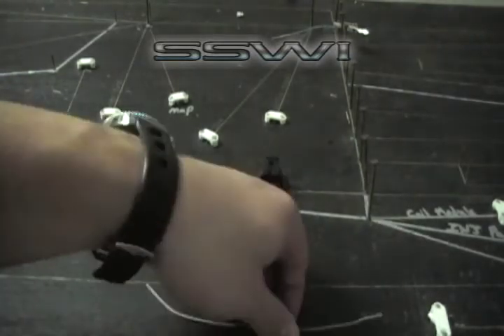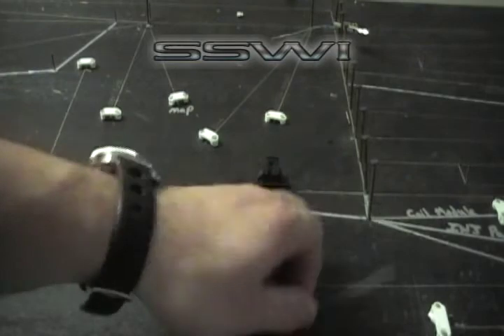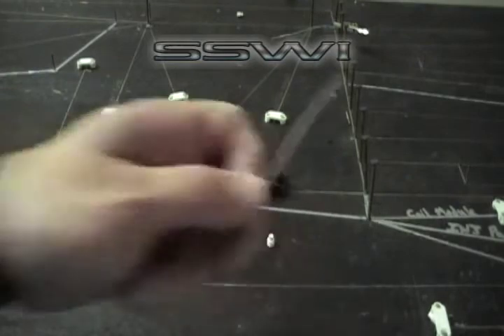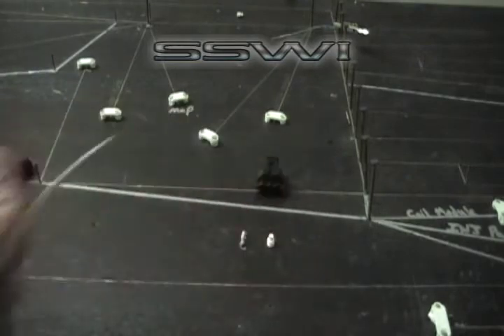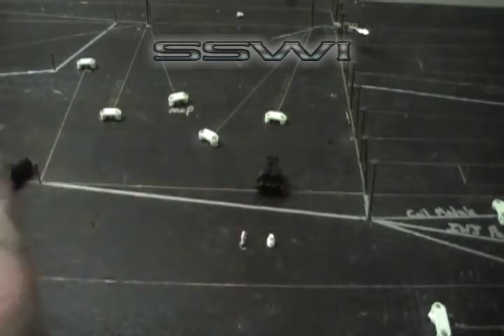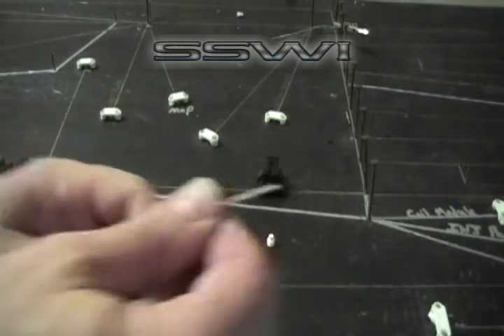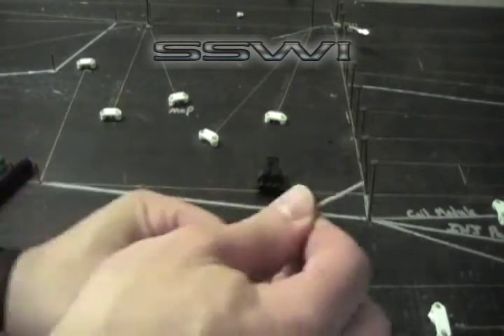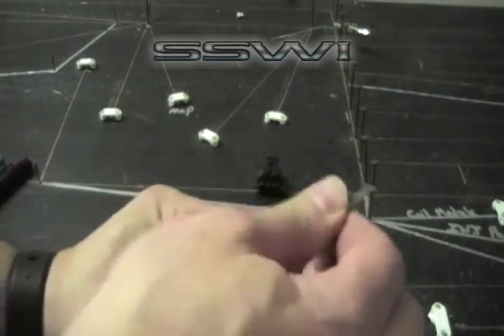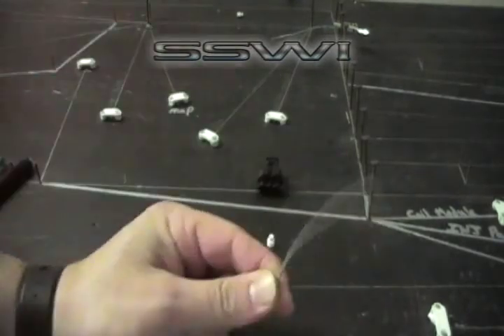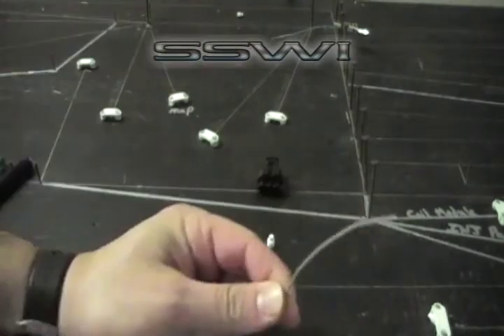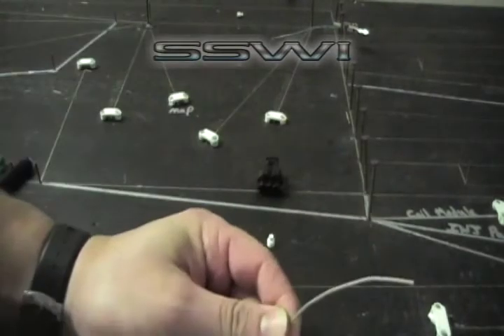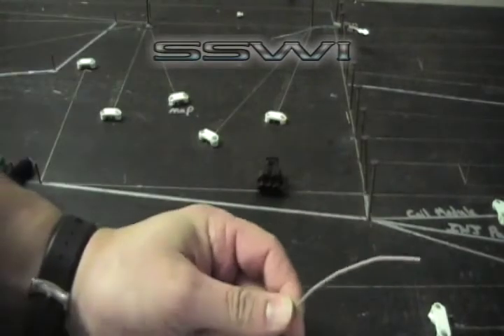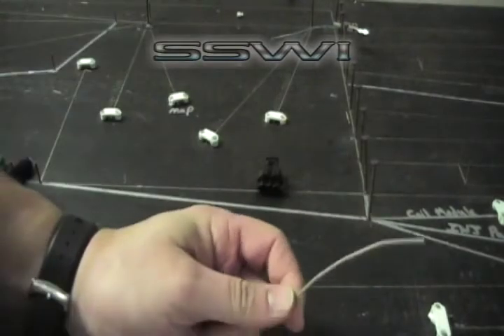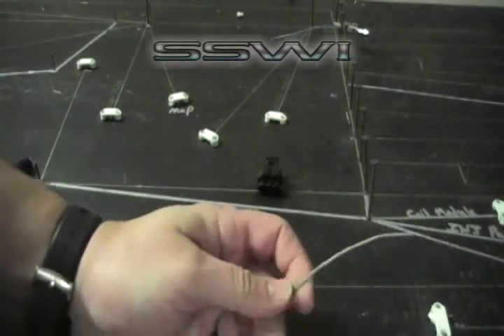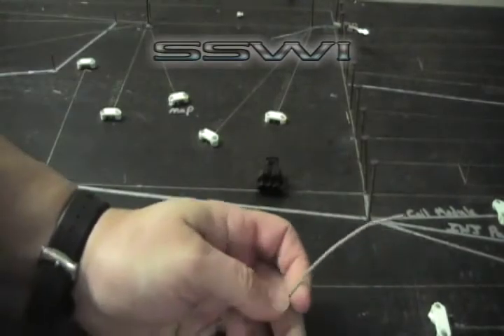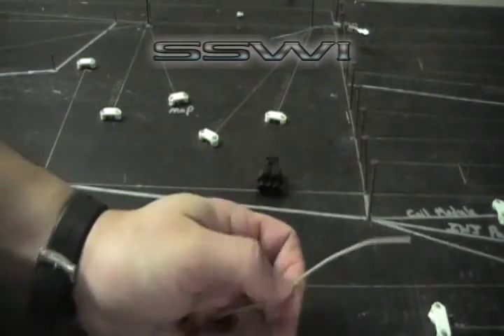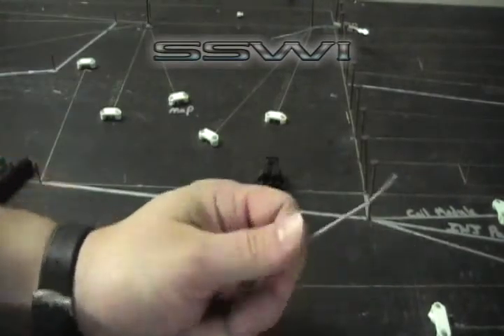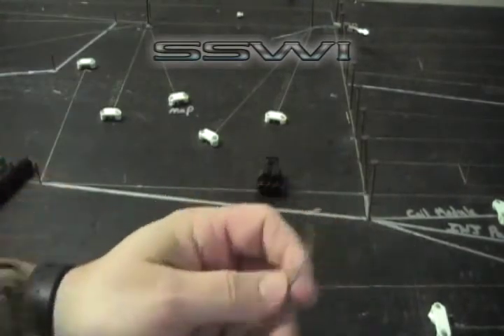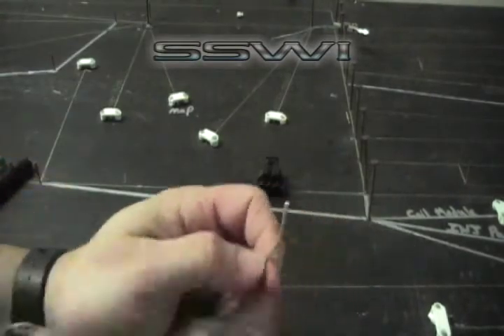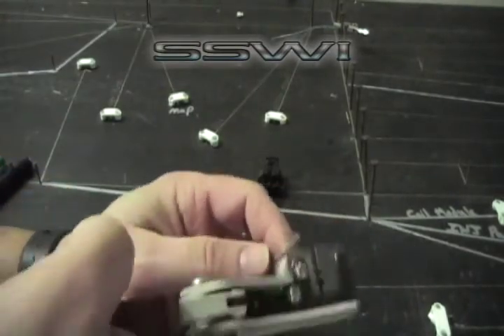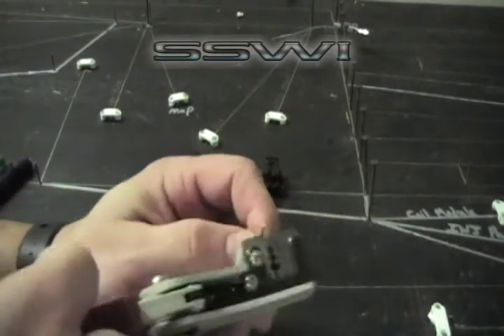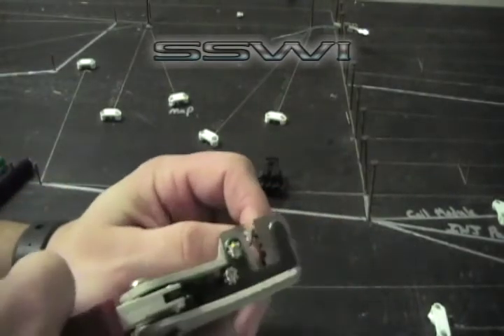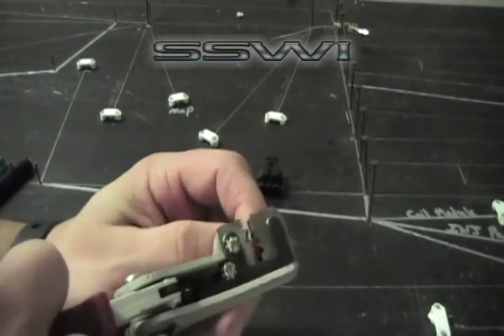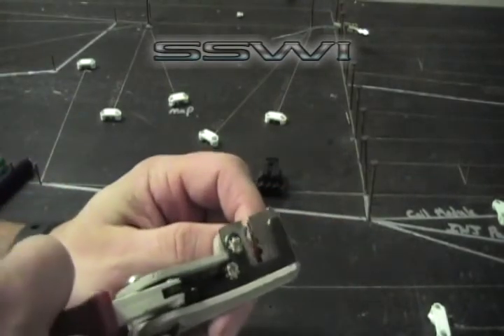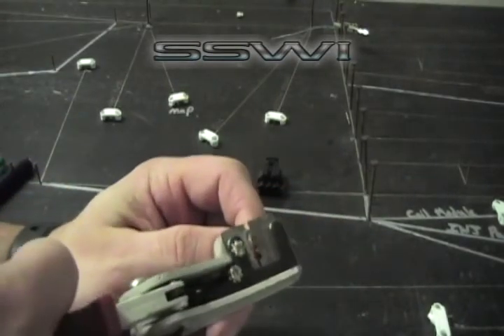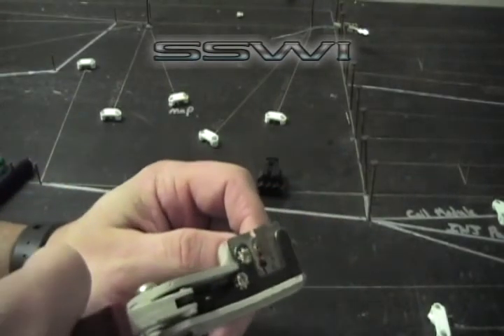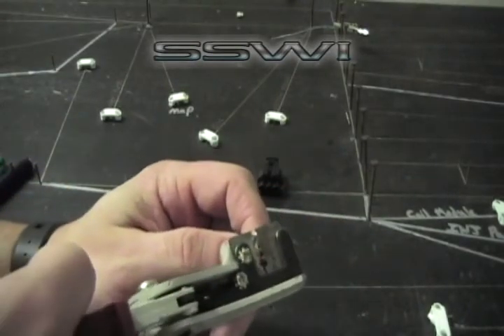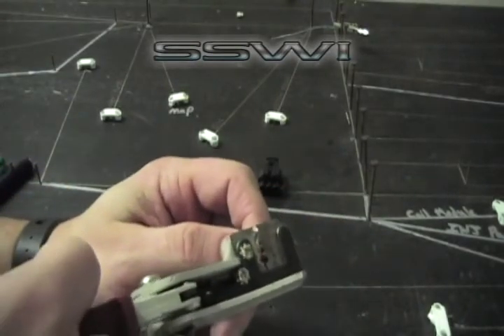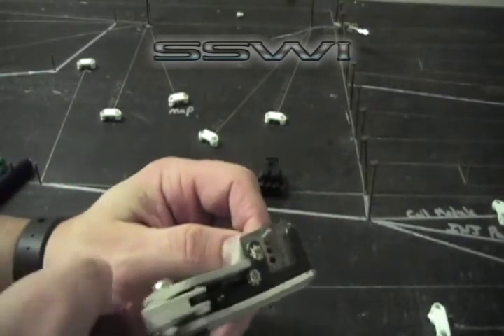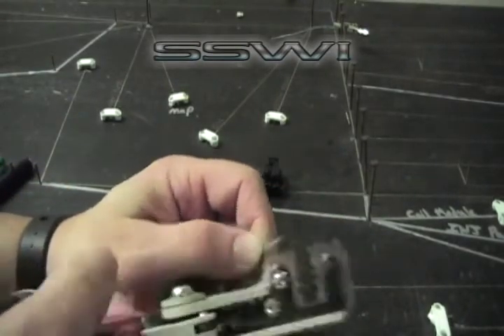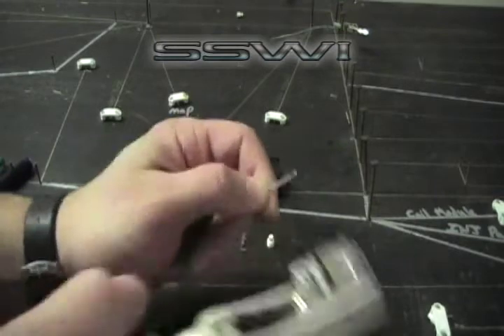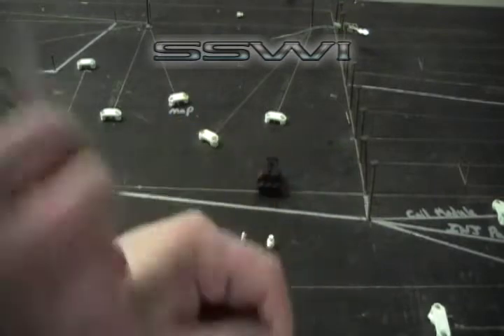Go ahead and grab your wire and strip off about an eighth of an inch of insulation.